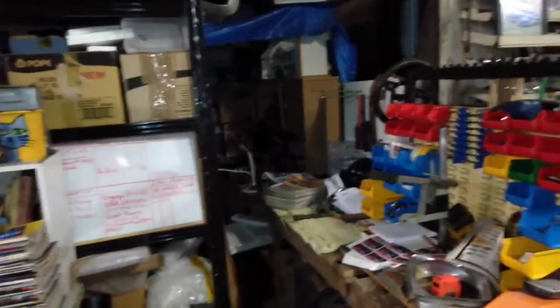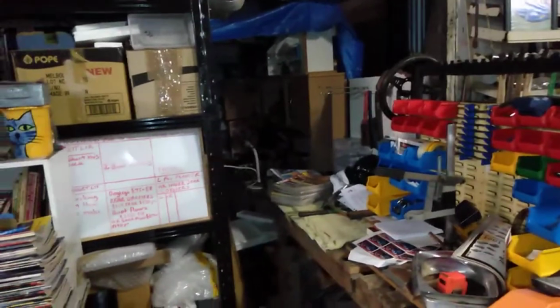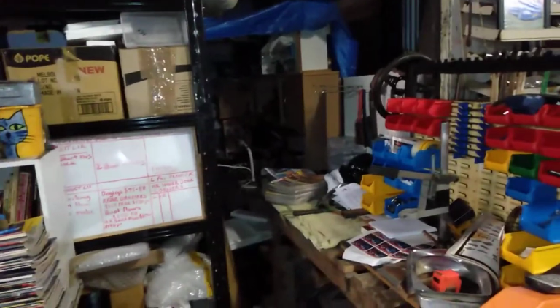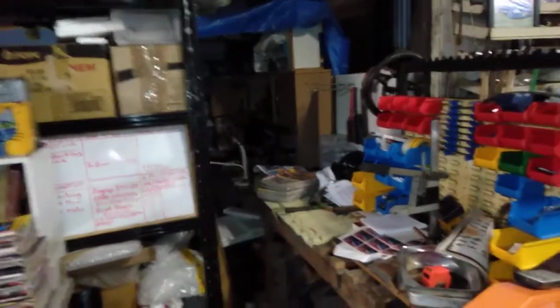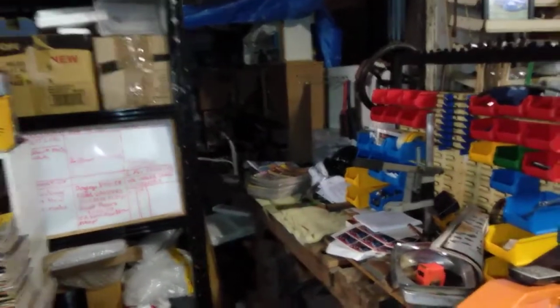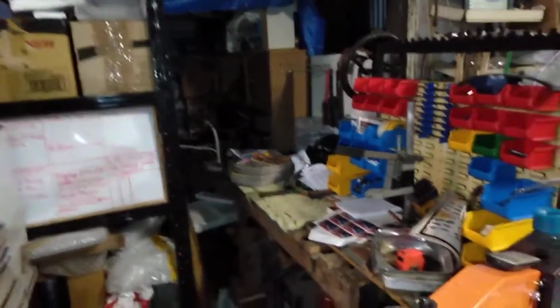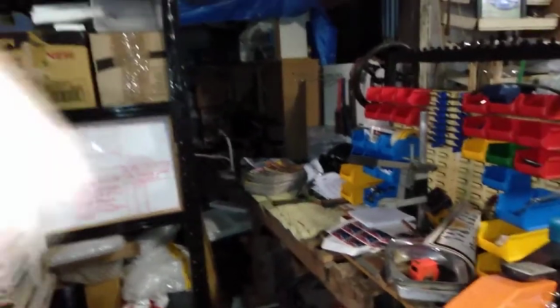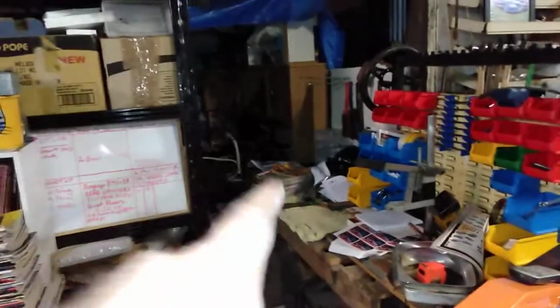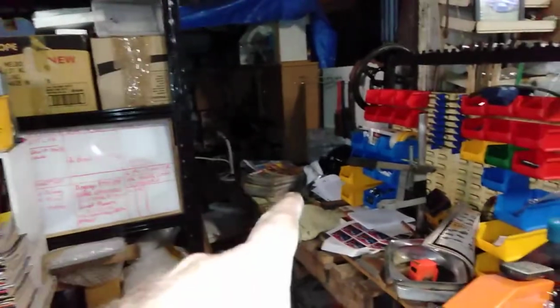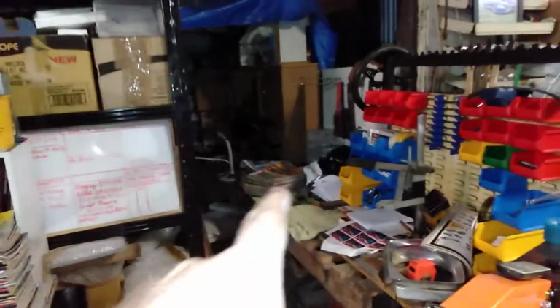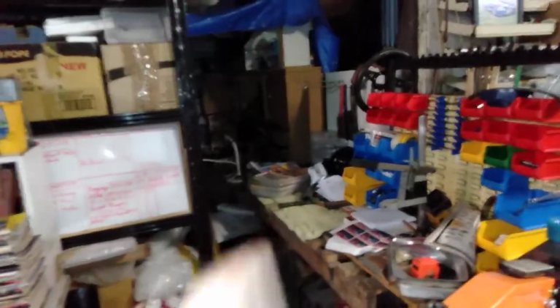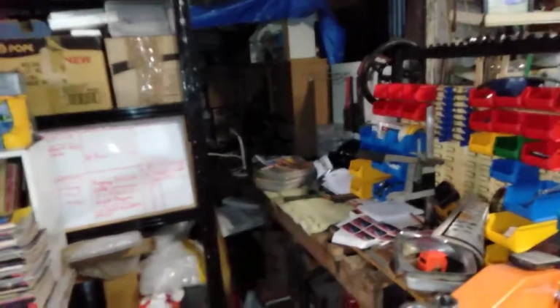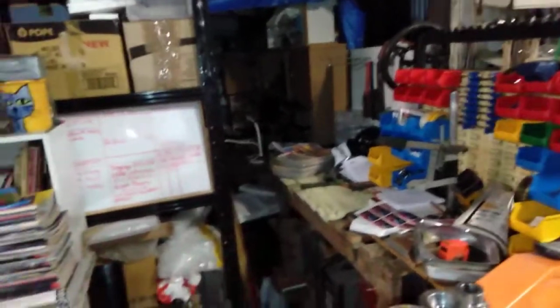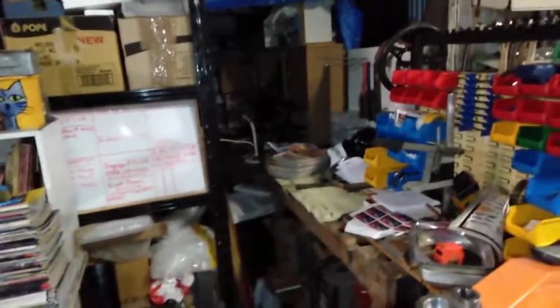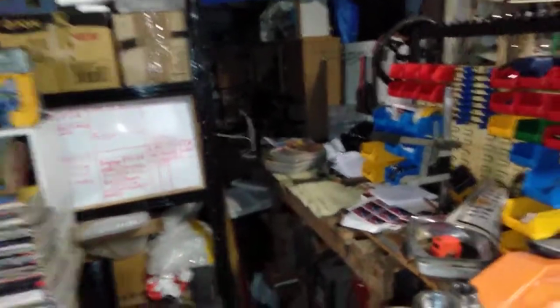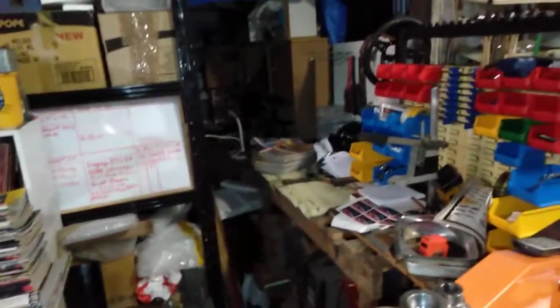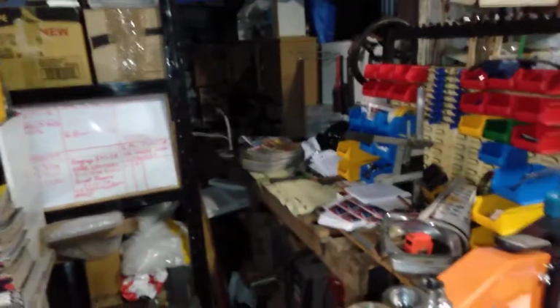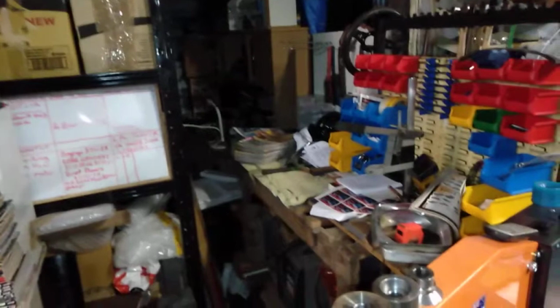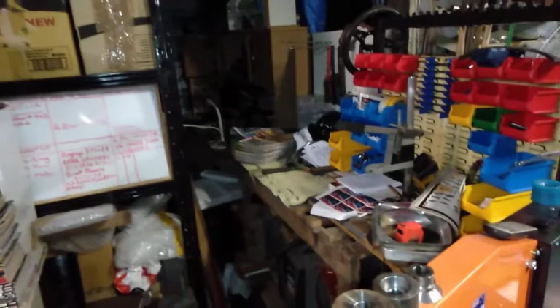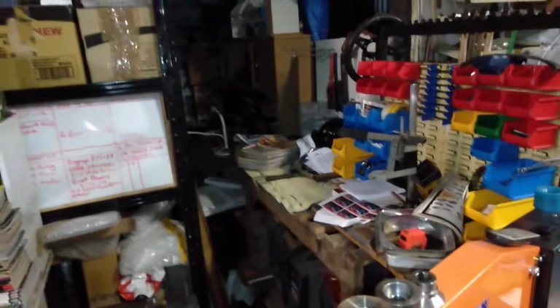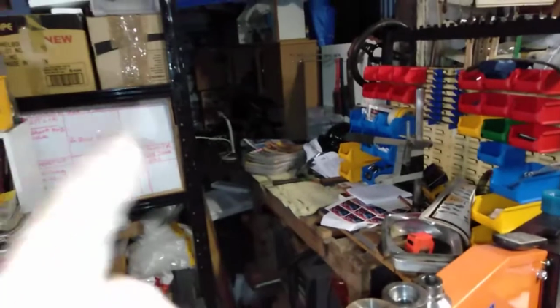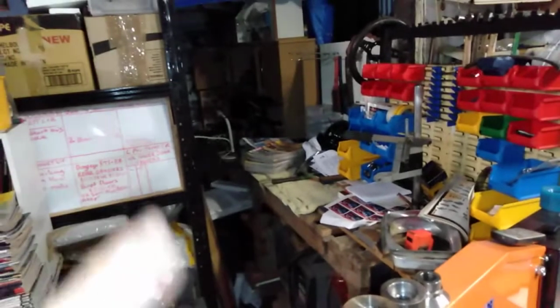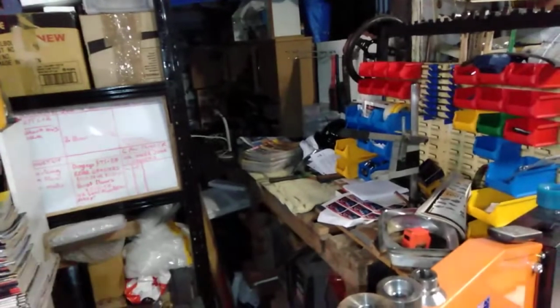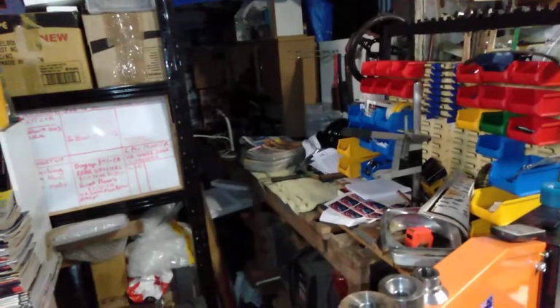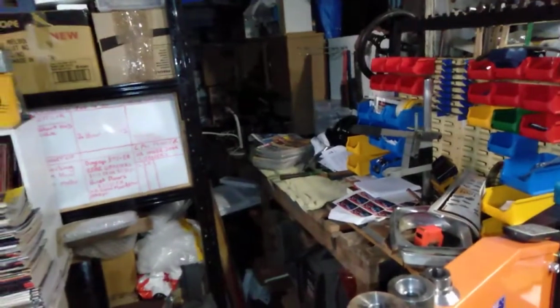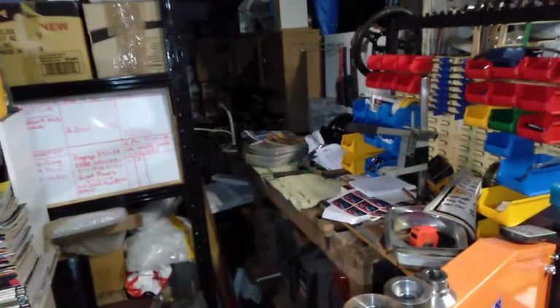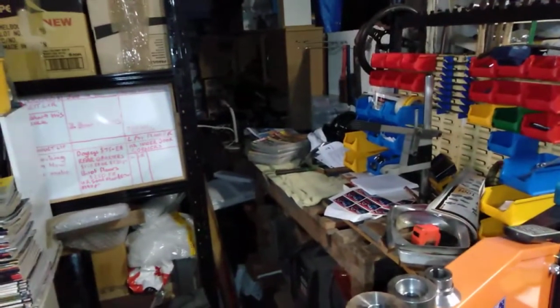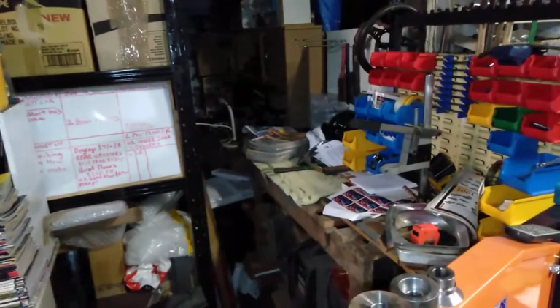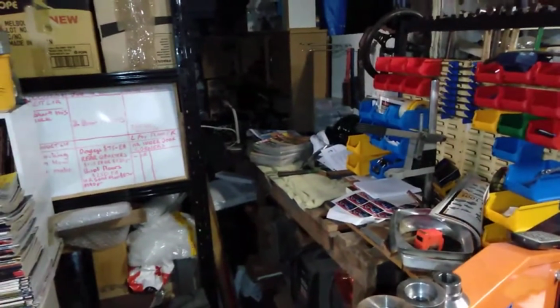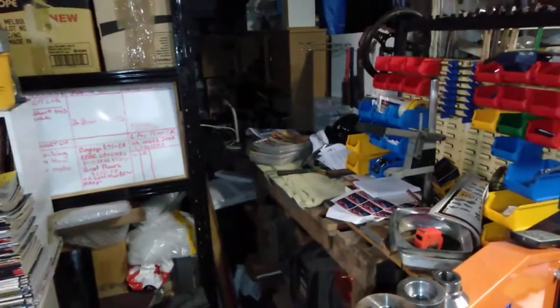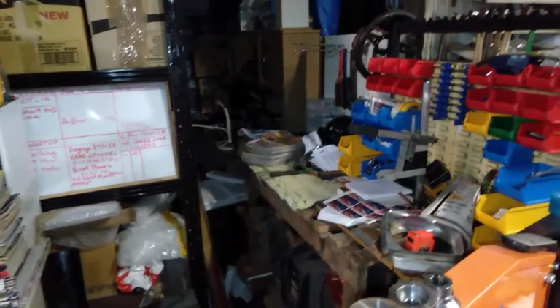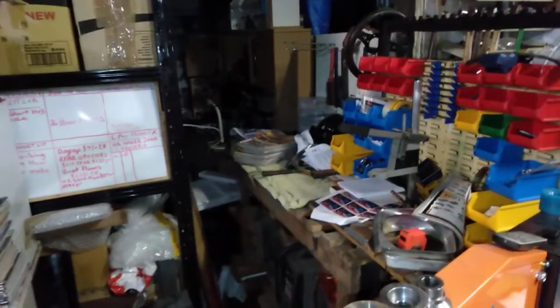And that pile of street machine magazines — I can't remember if they're my ones or ones for sale — but I will have some more street machines for sale soon.